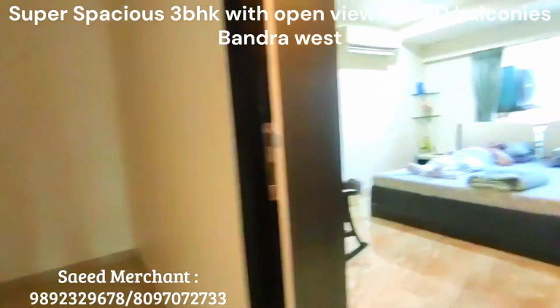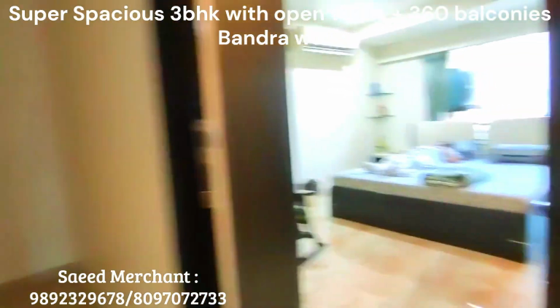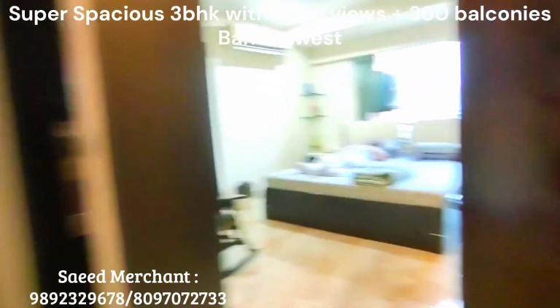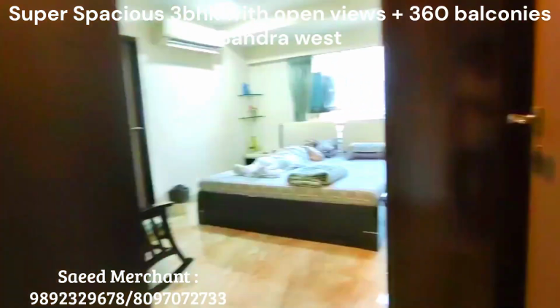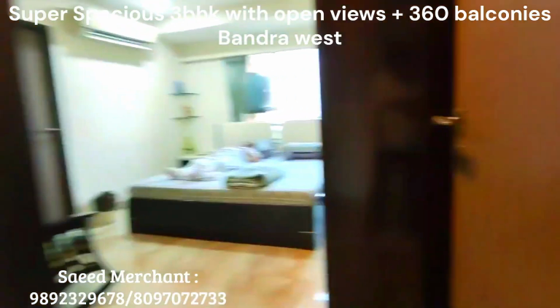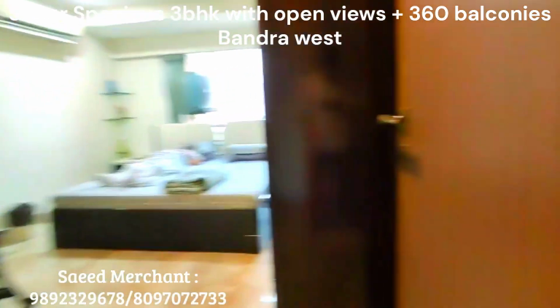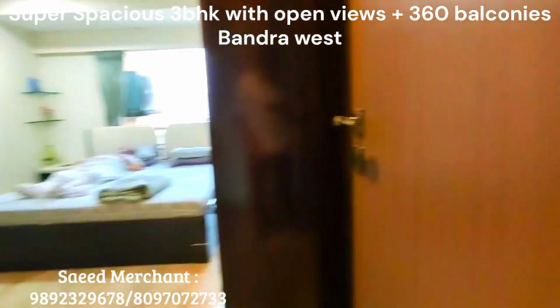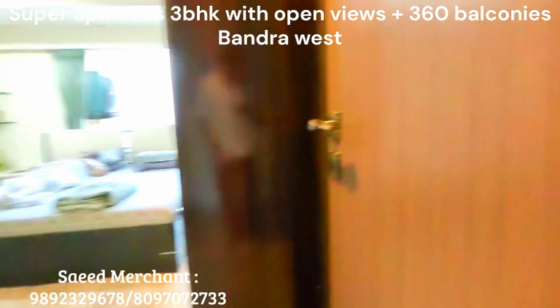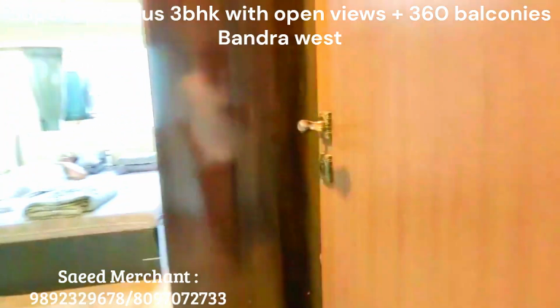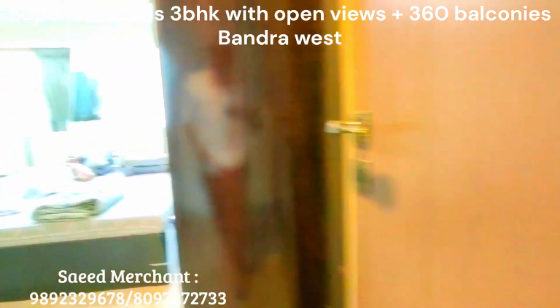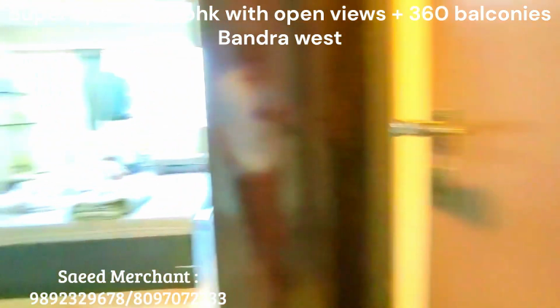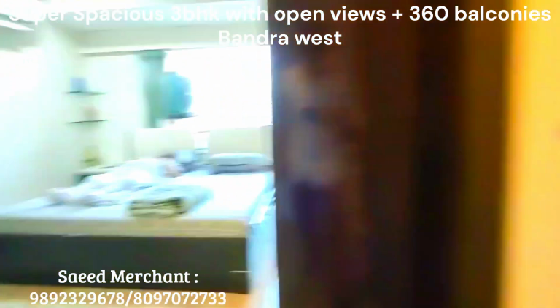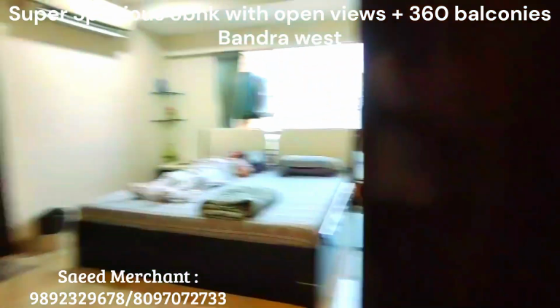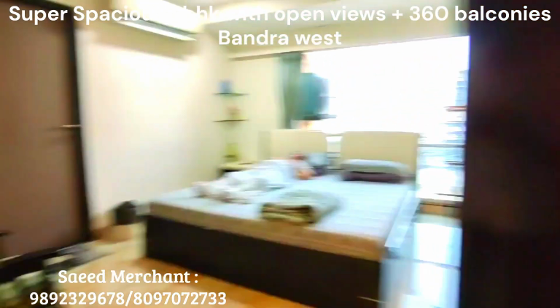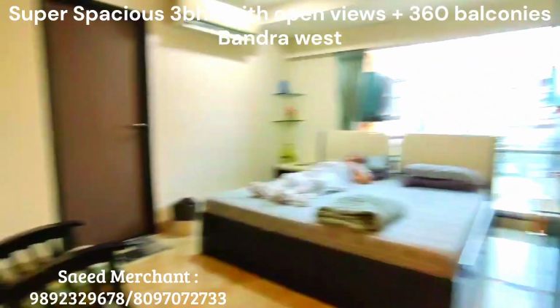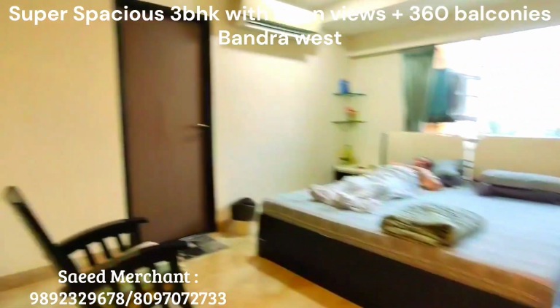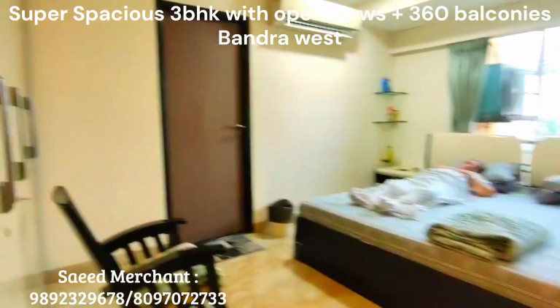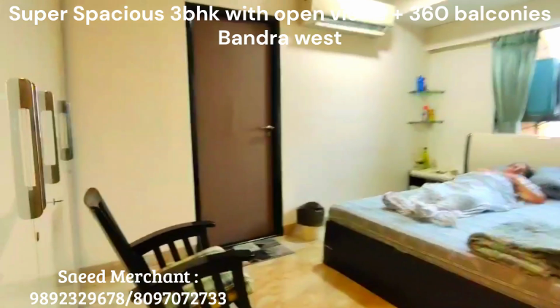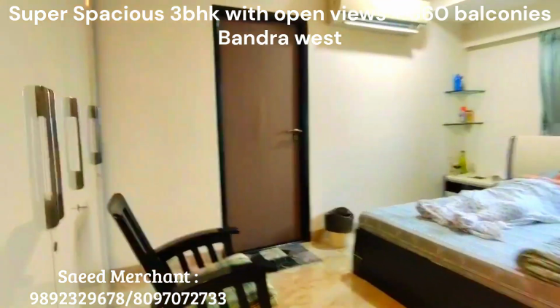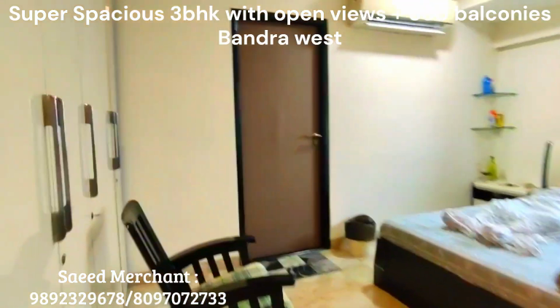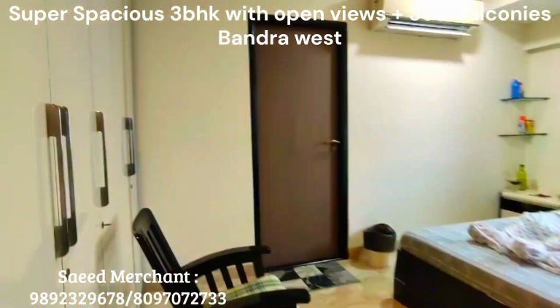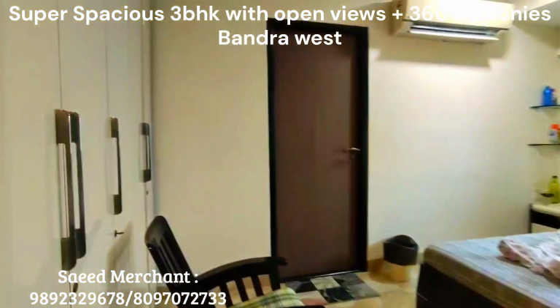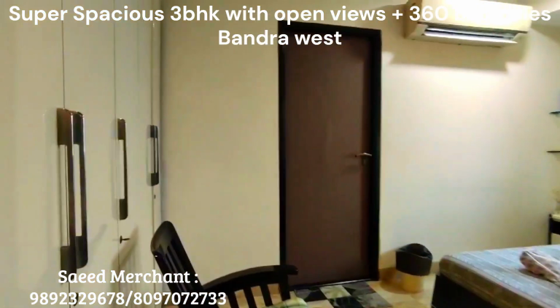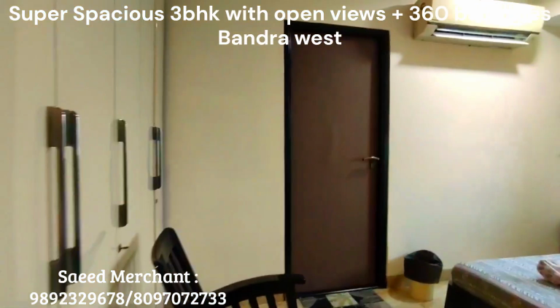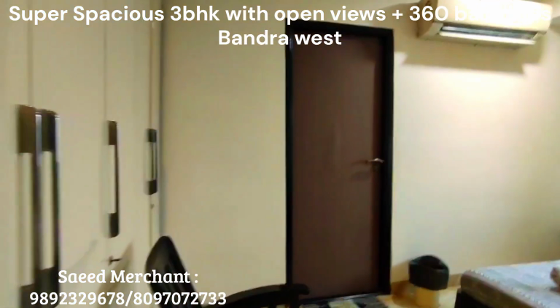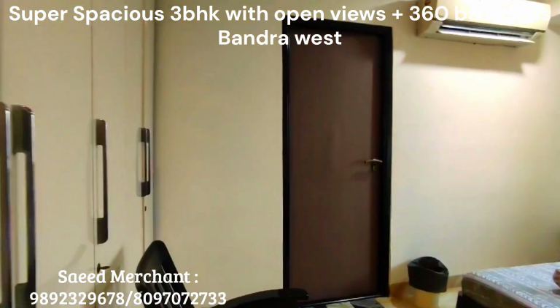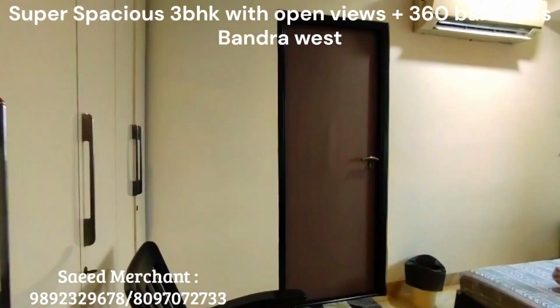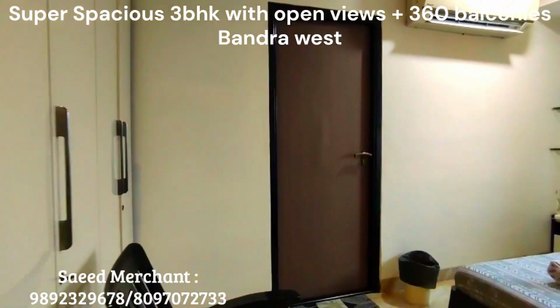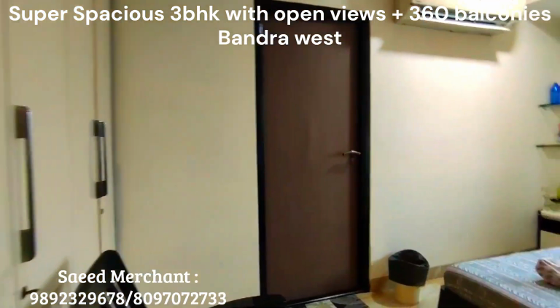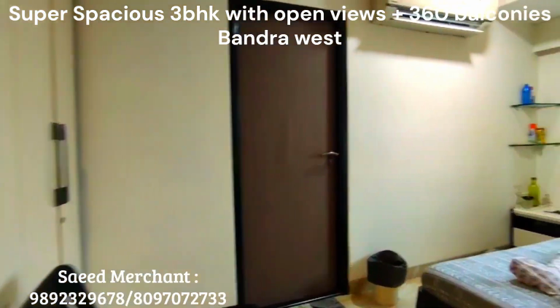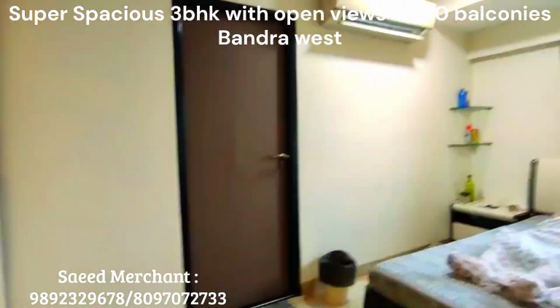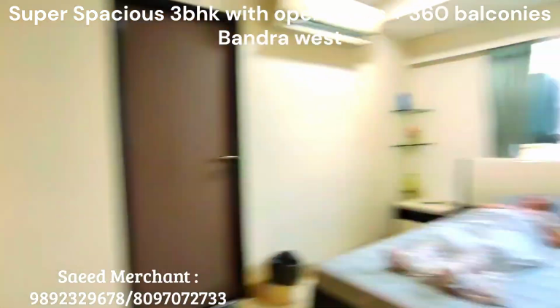Servant's bathroom on each floor. One flat per floor — a great deal.